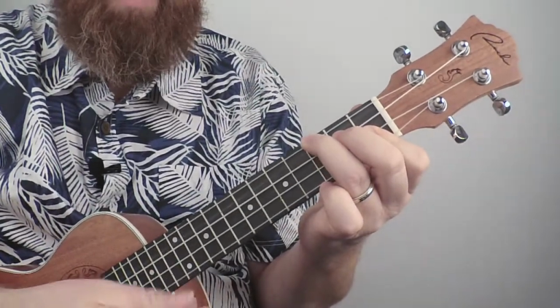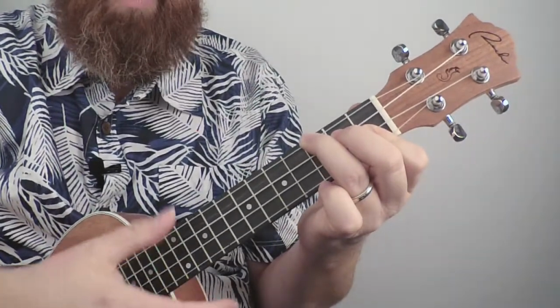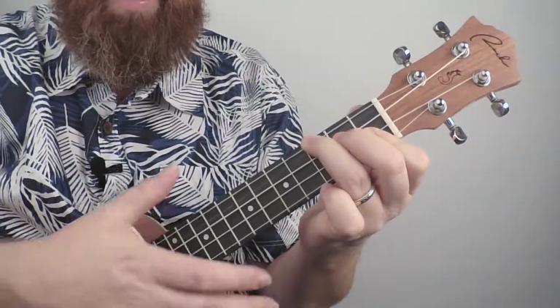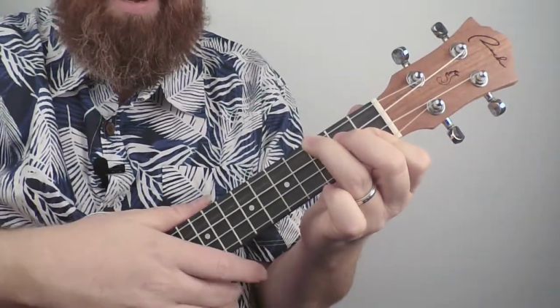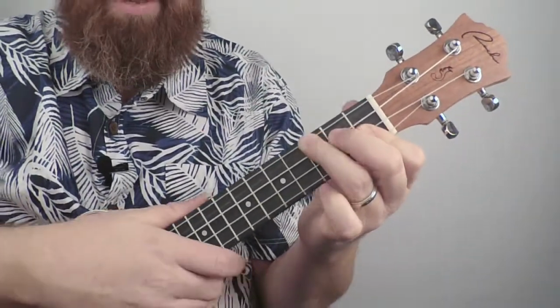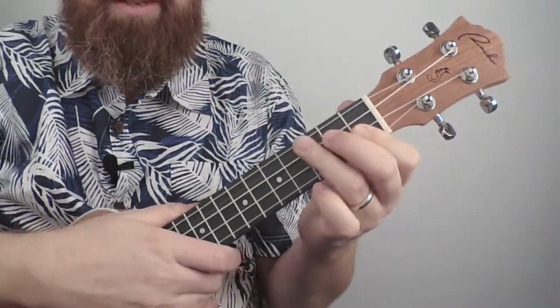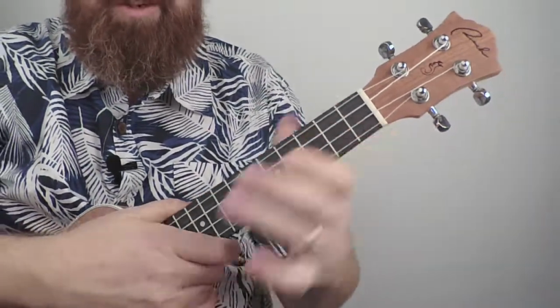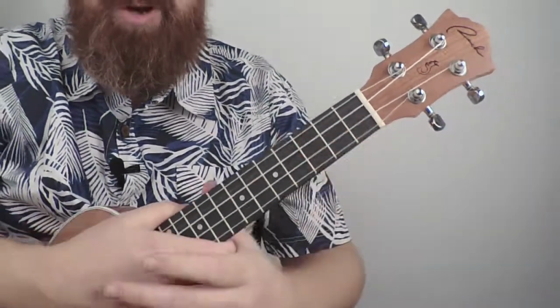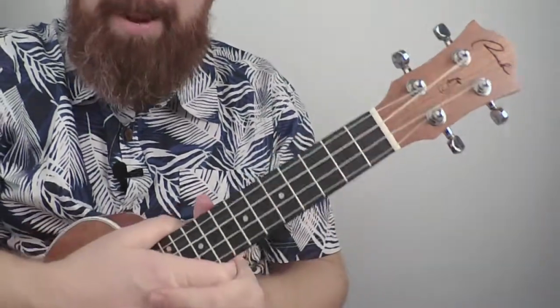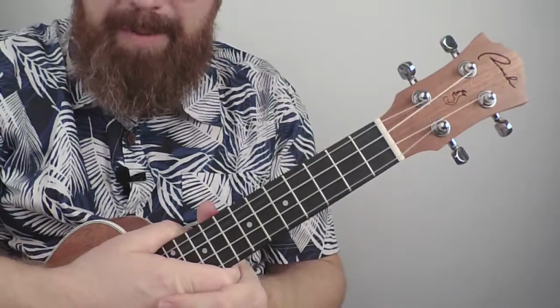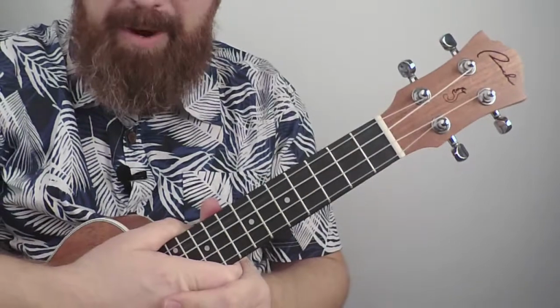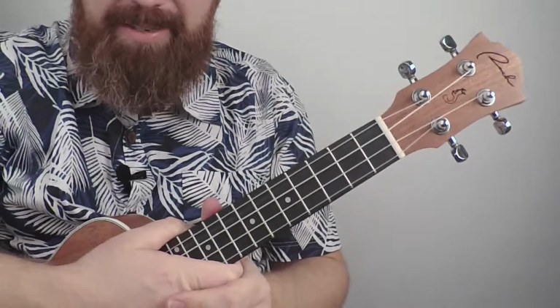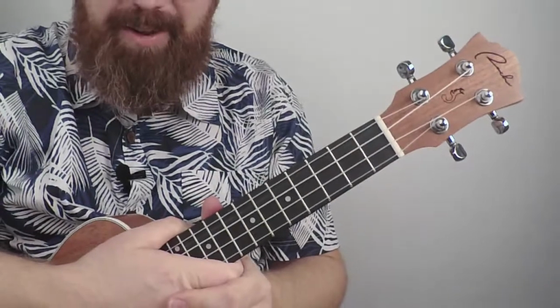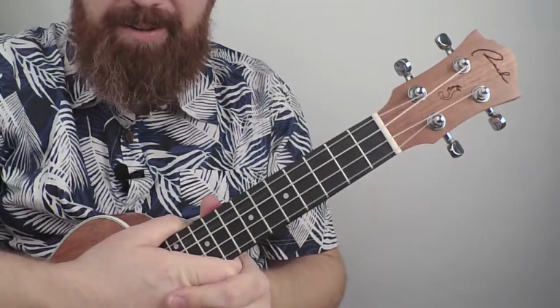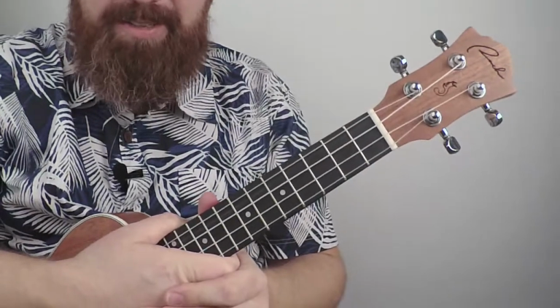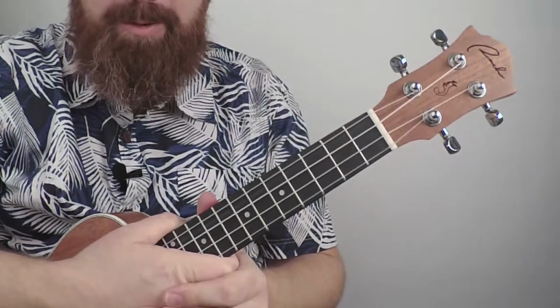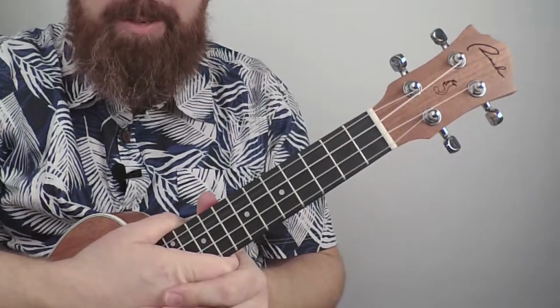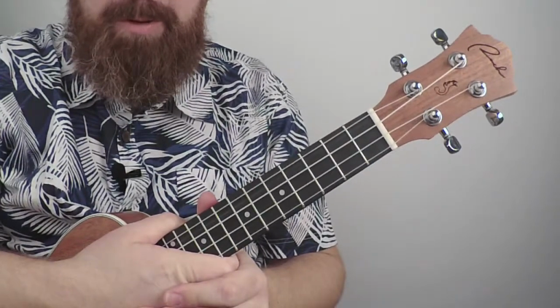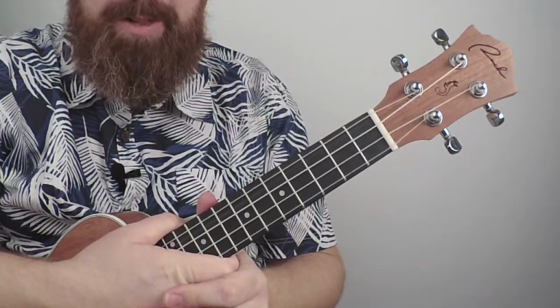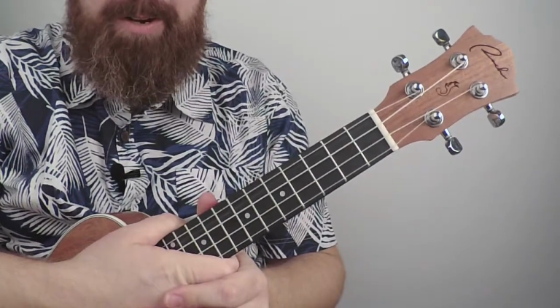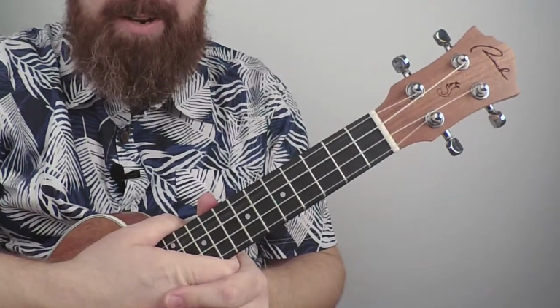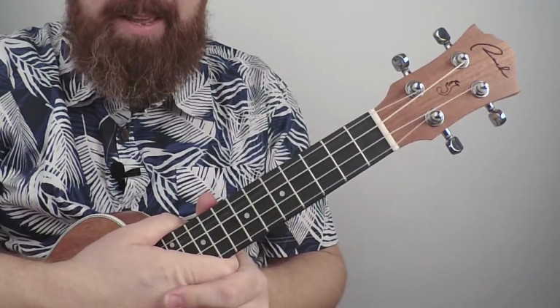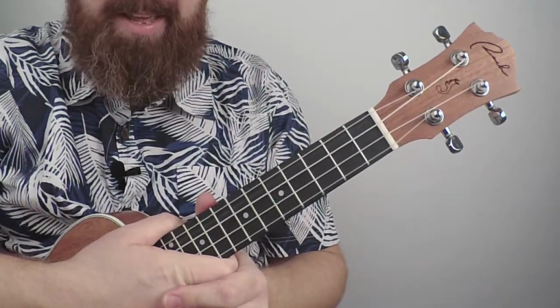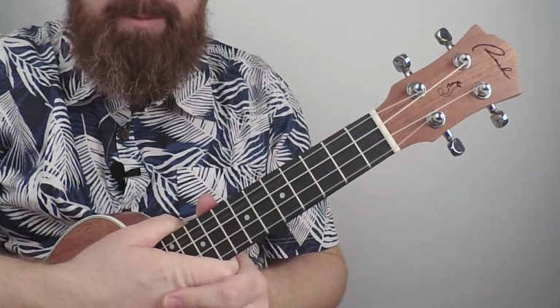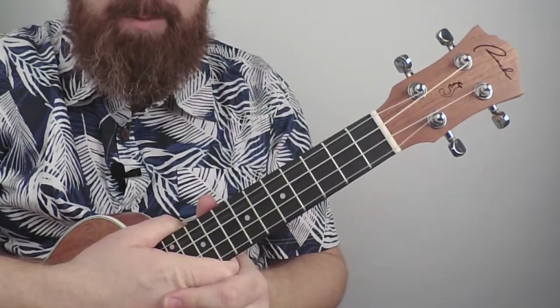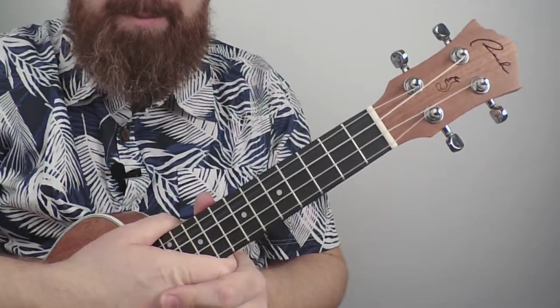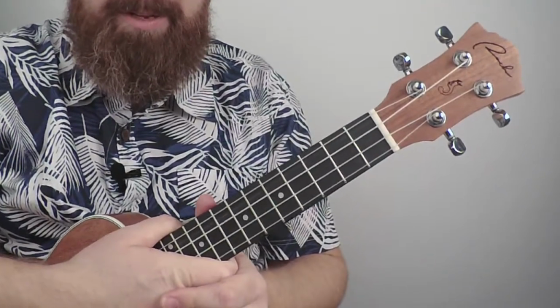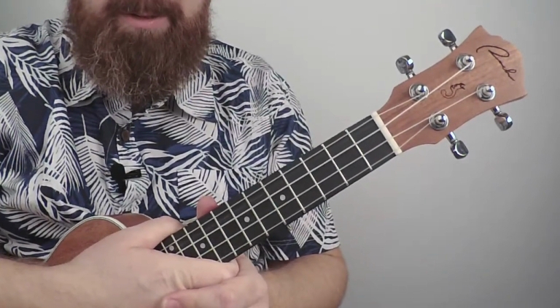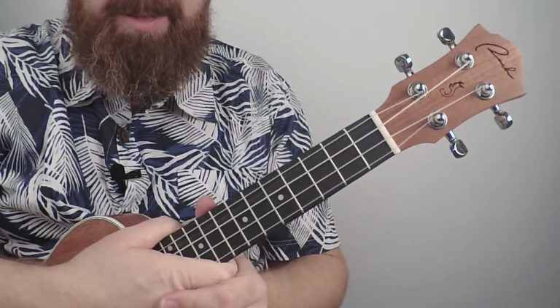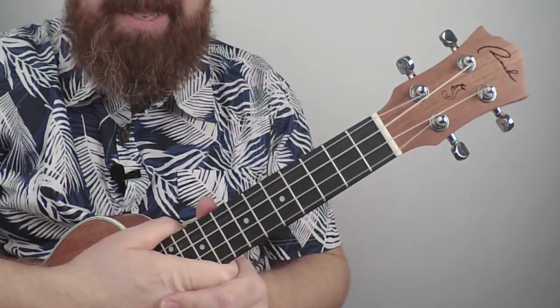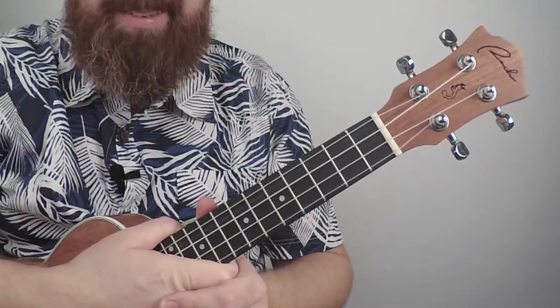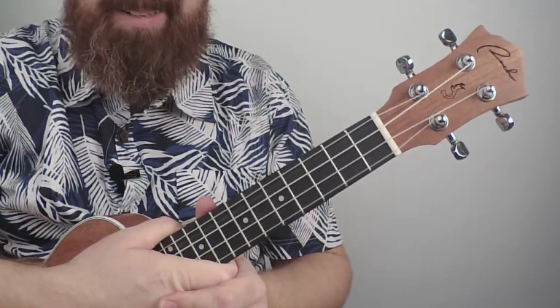Try to memorize all these chords that we've learned, and then we'll be able to use them in songs.